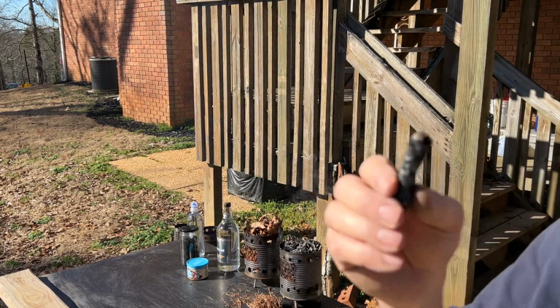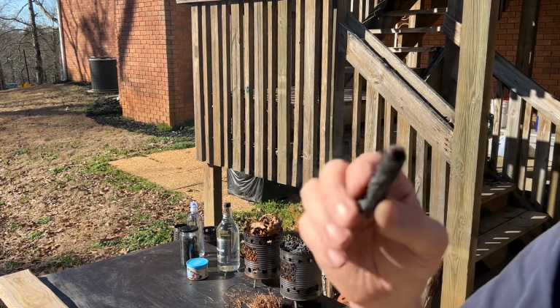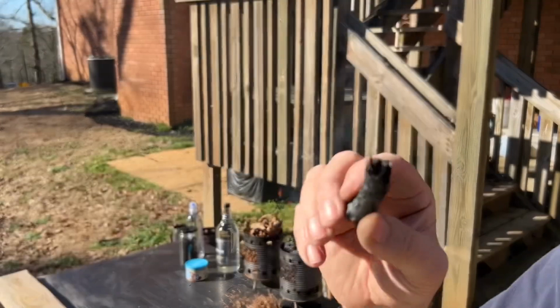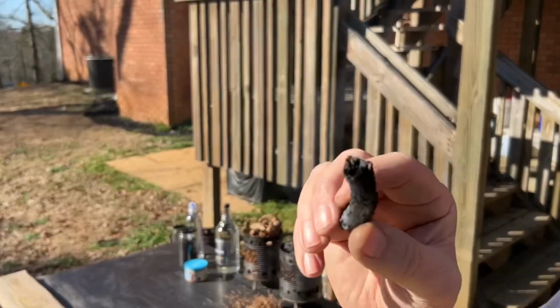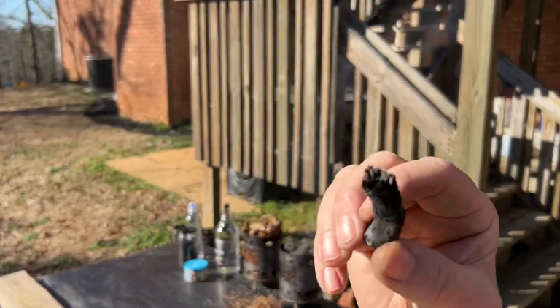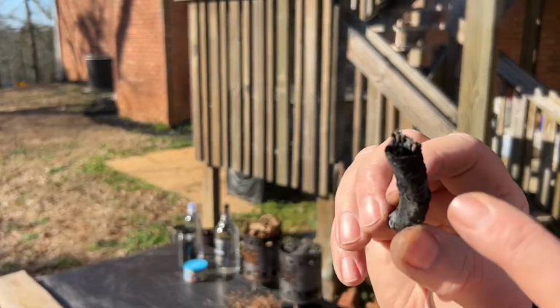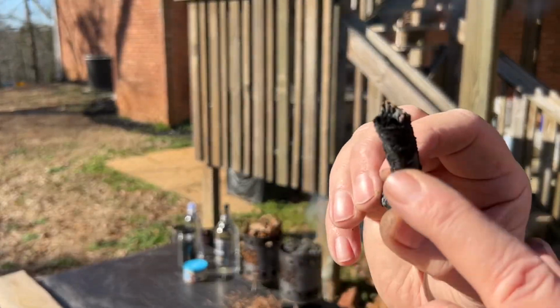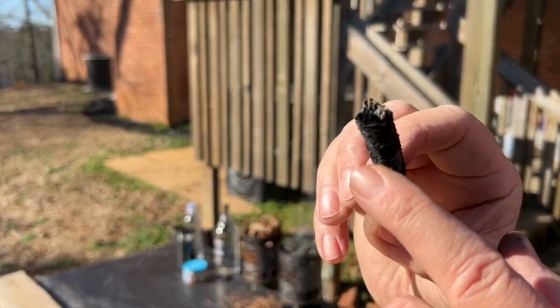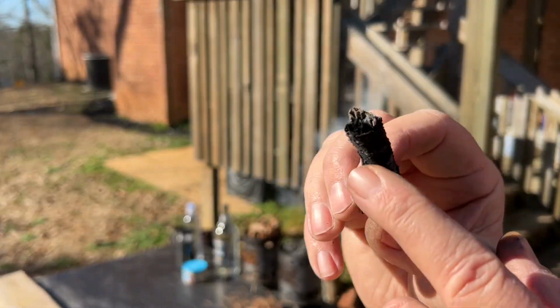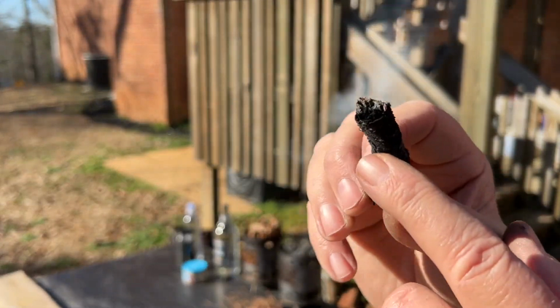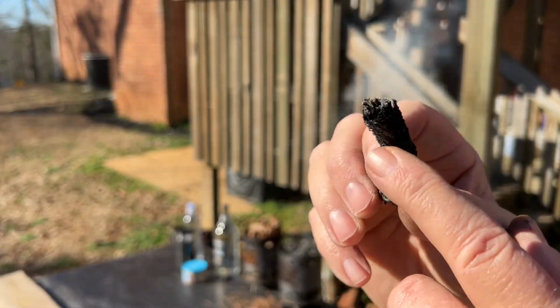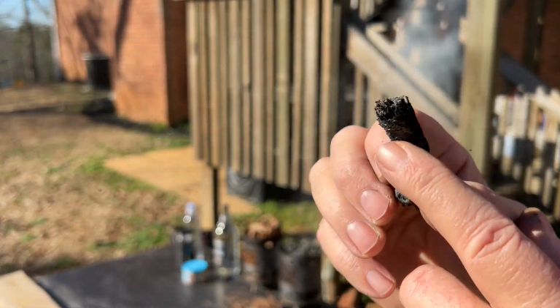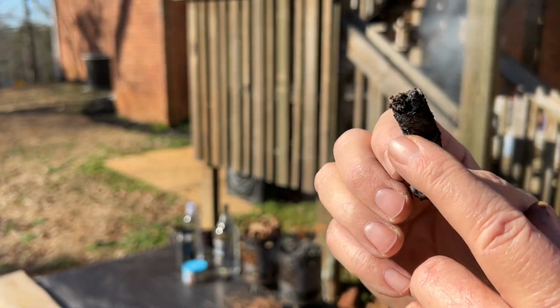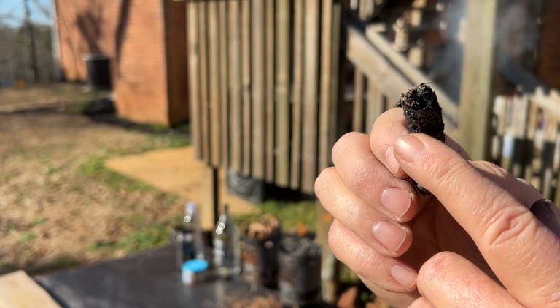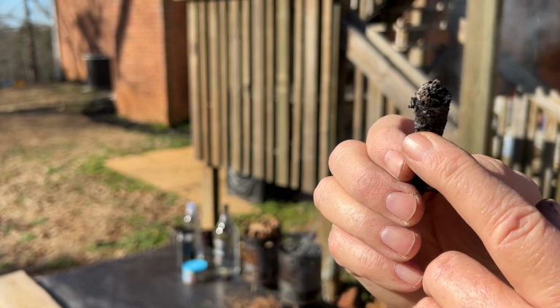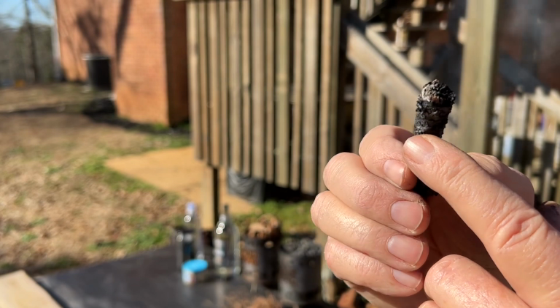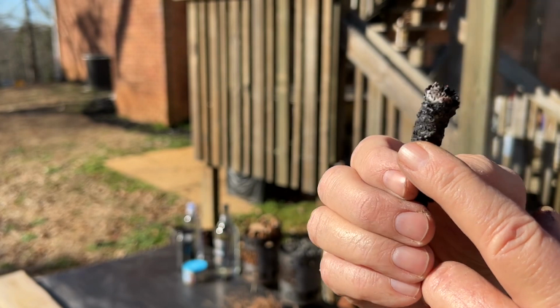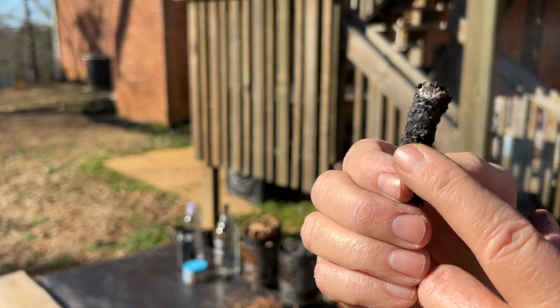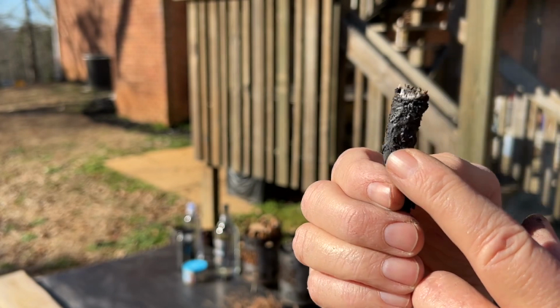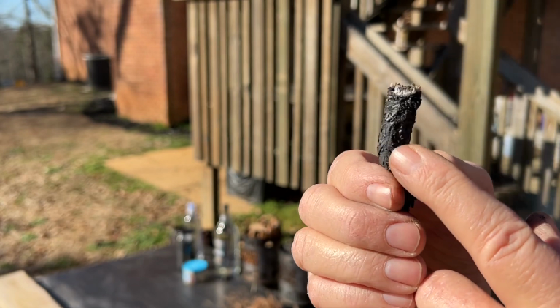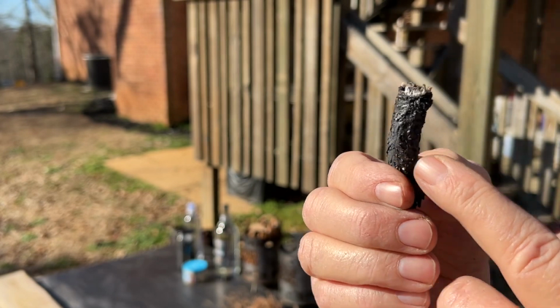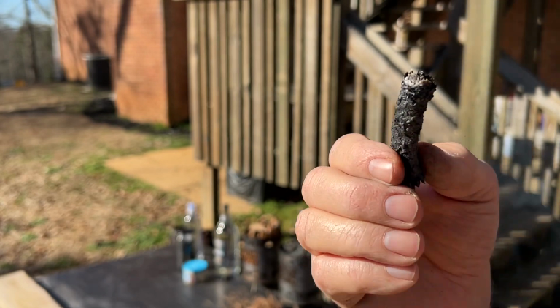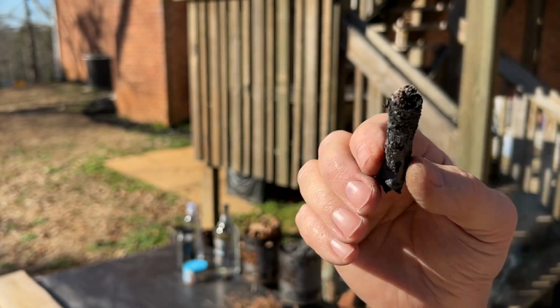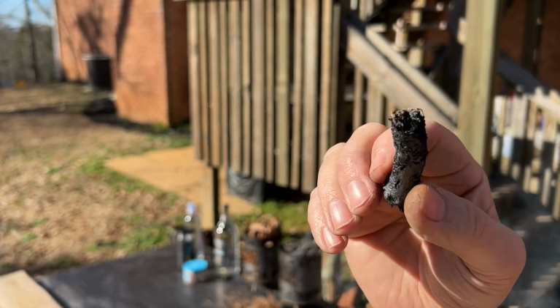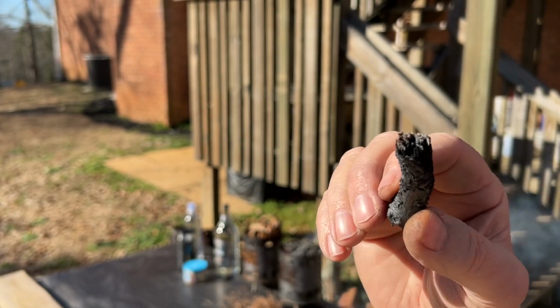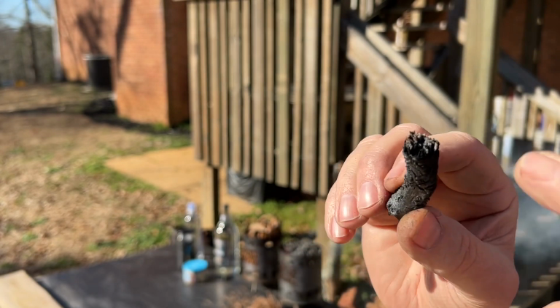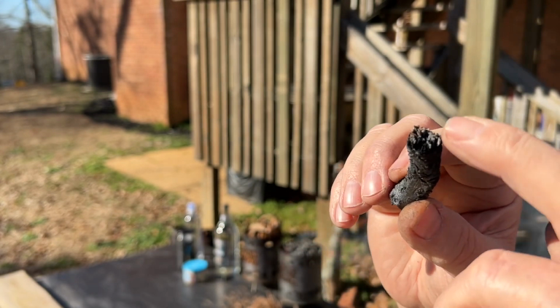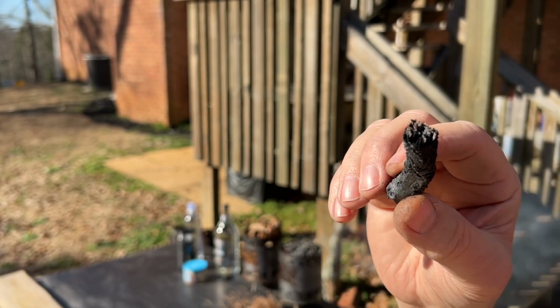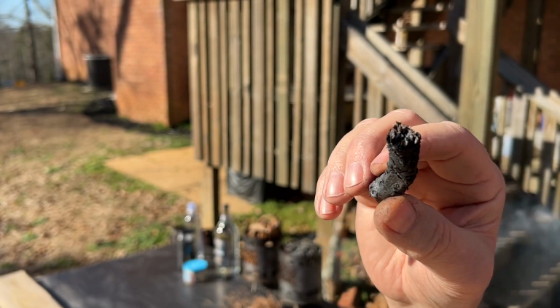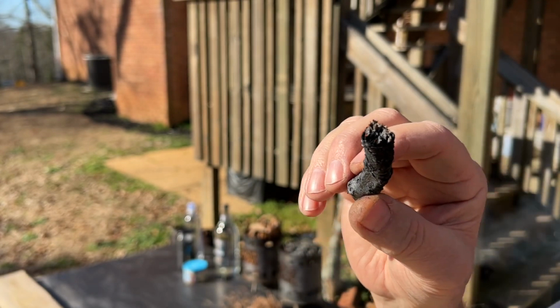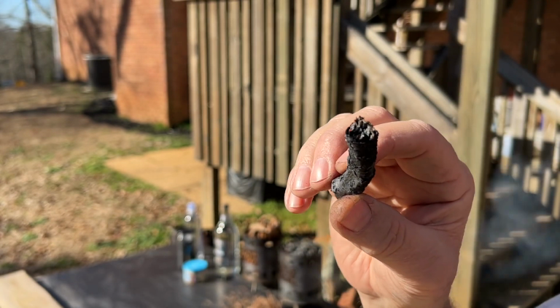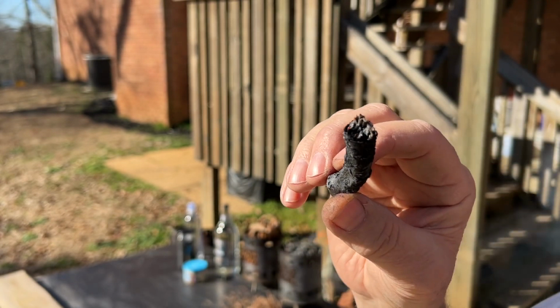Apparently the outside of this piece of char is not good punkwood, but the inside is.